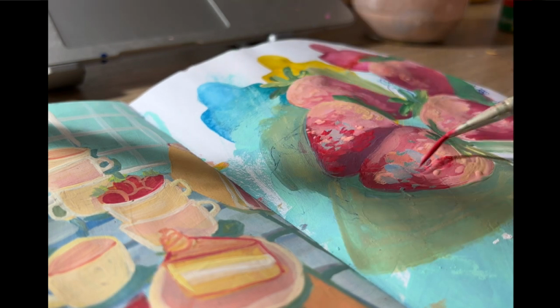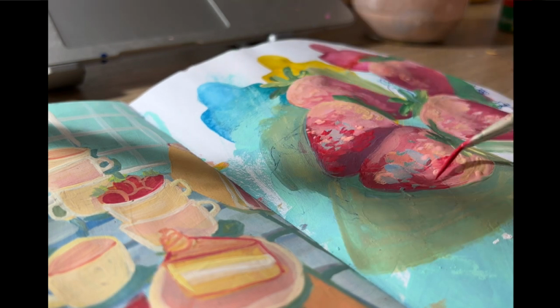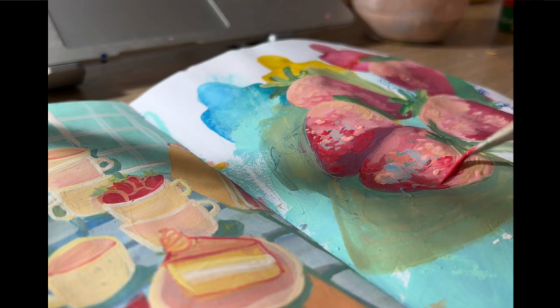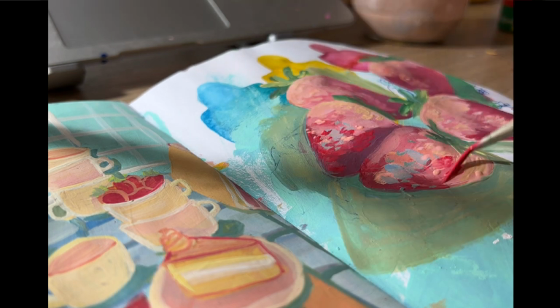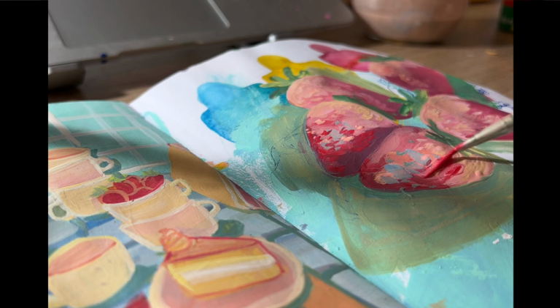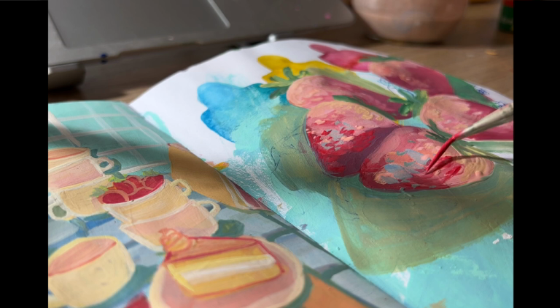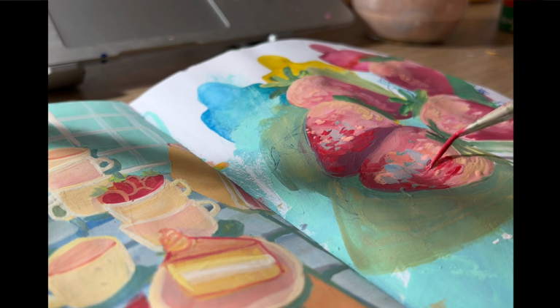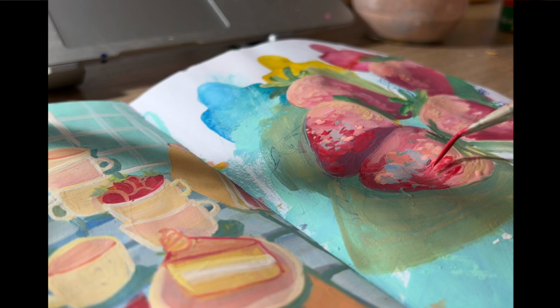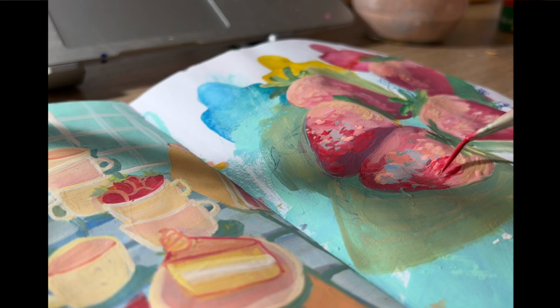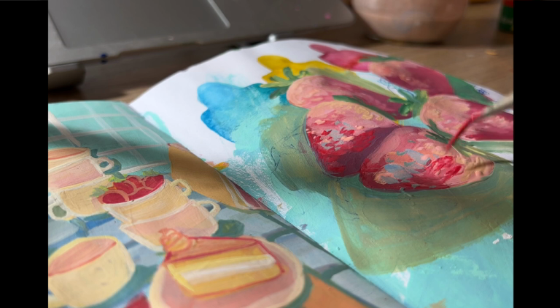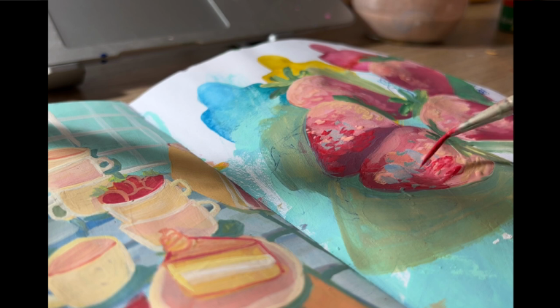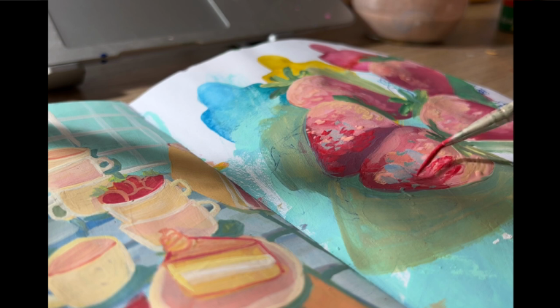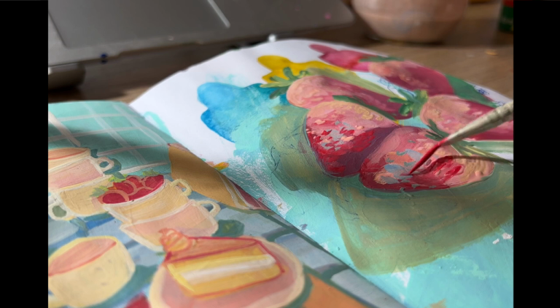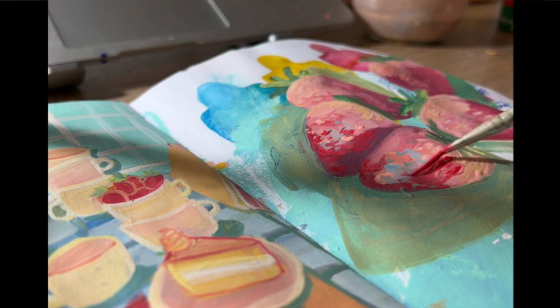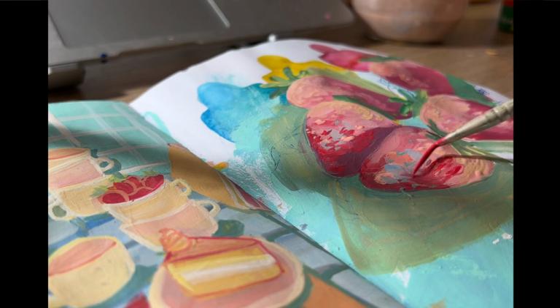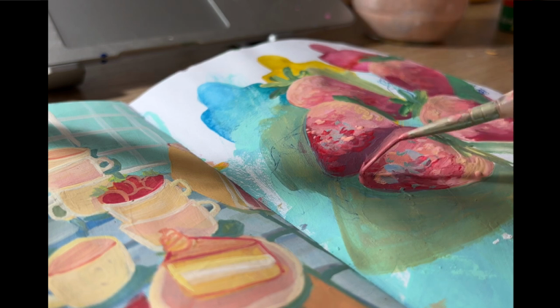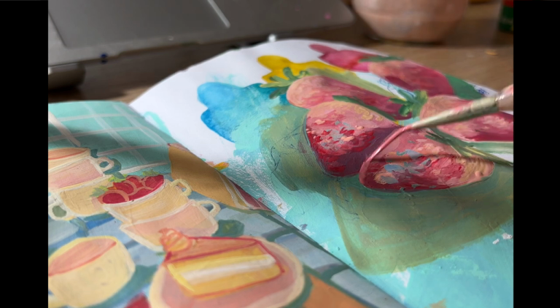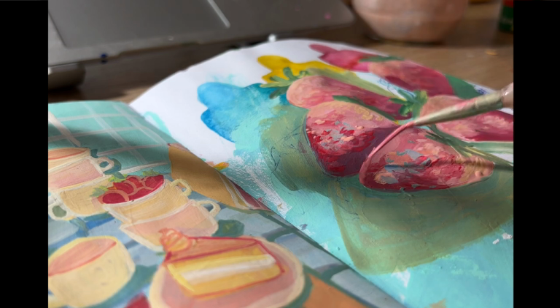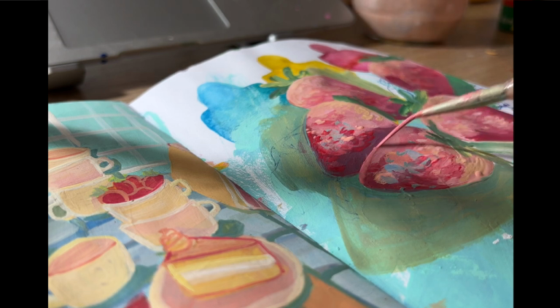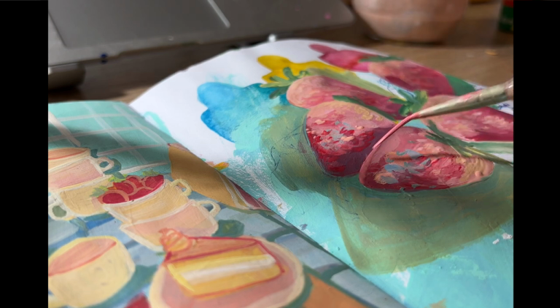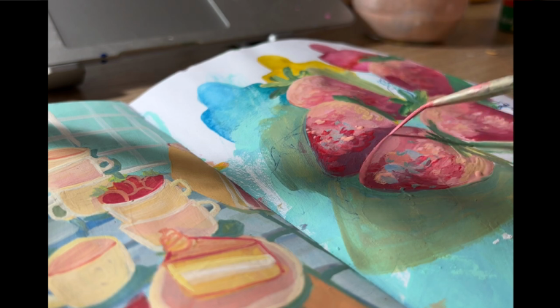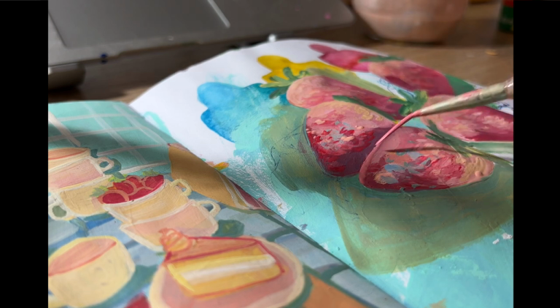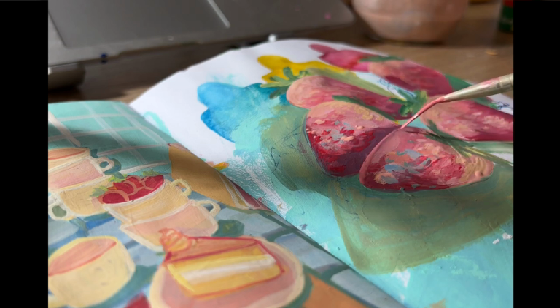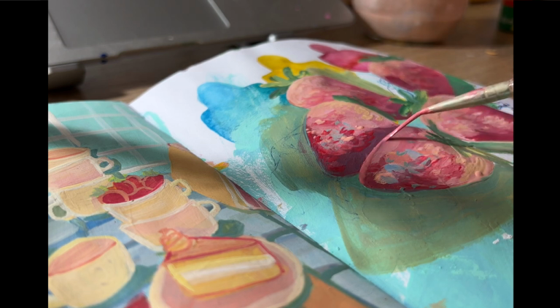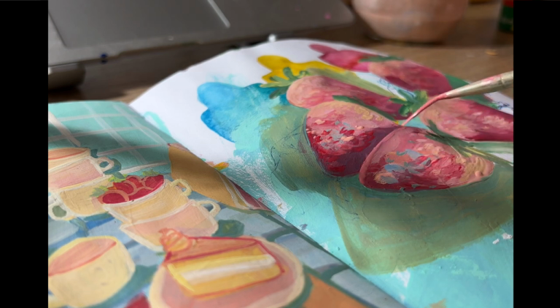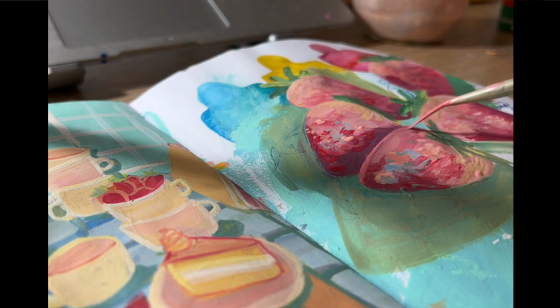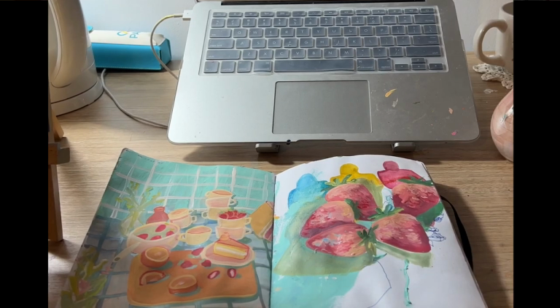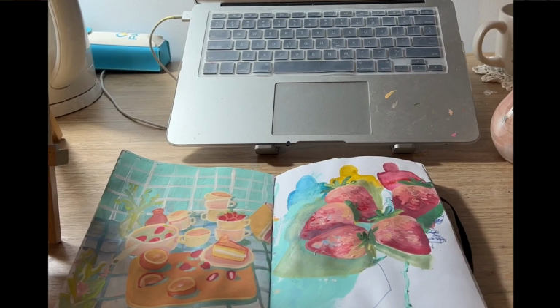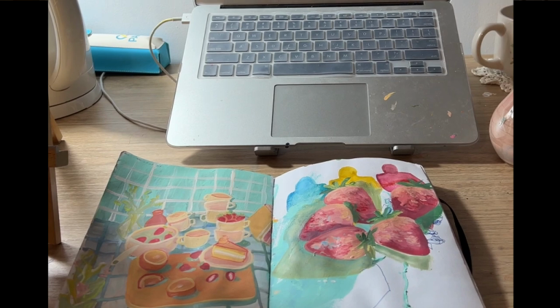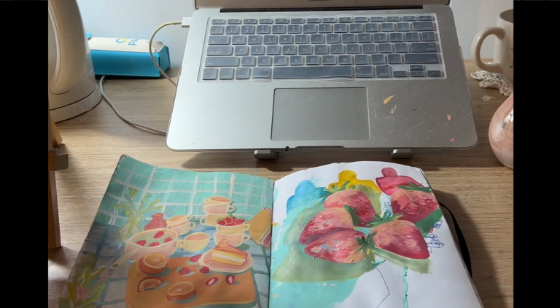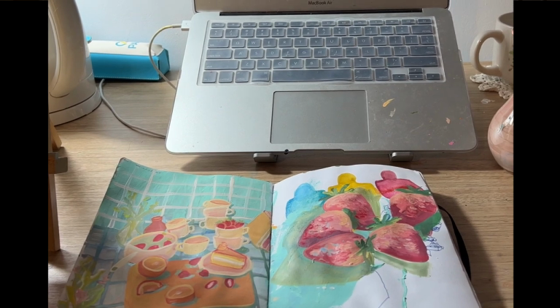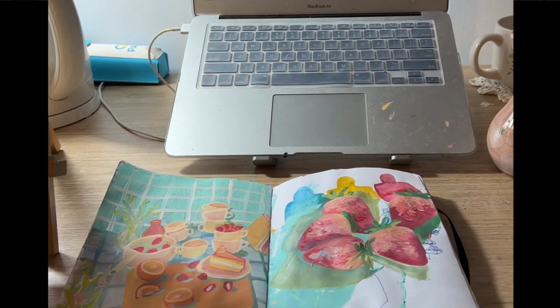So yeah, that's pretty much it for today's little painting vlog. I hope you enjoyed — I'll see you pretty soon.